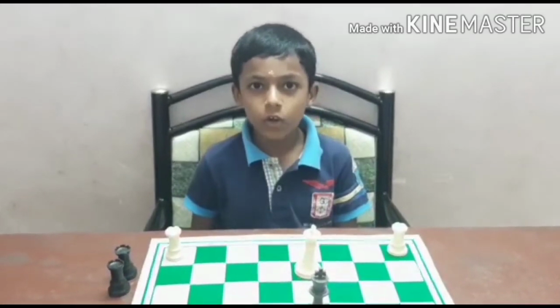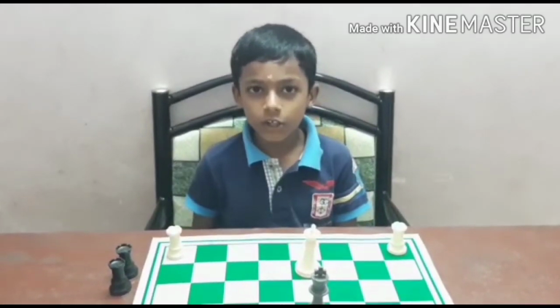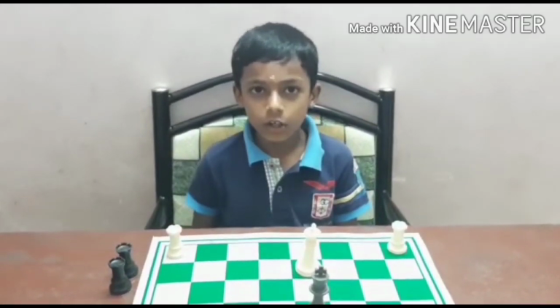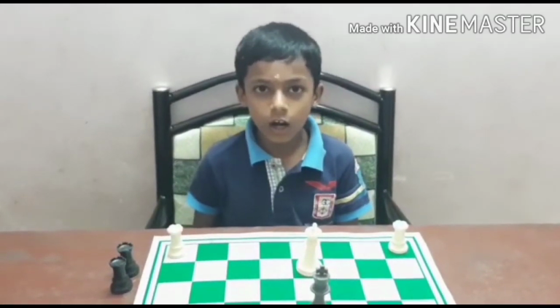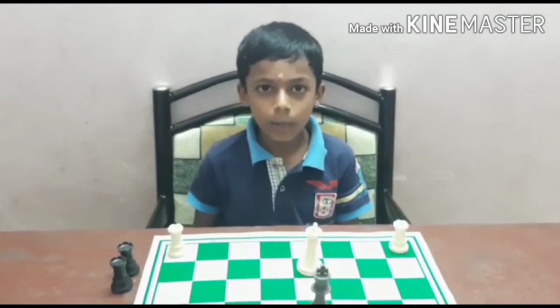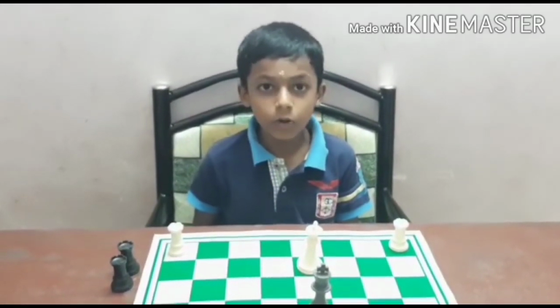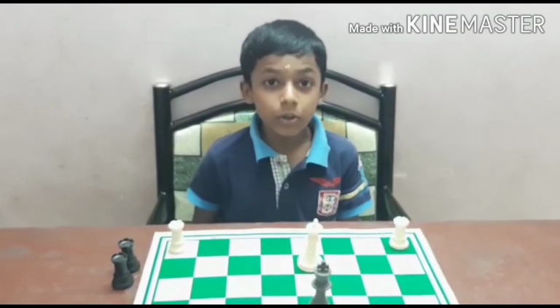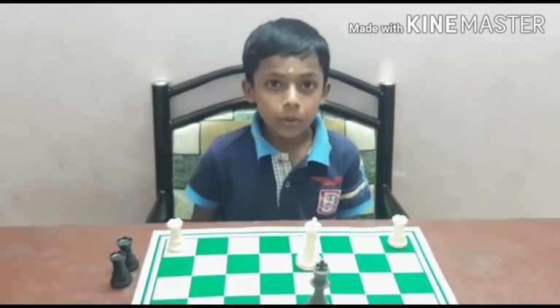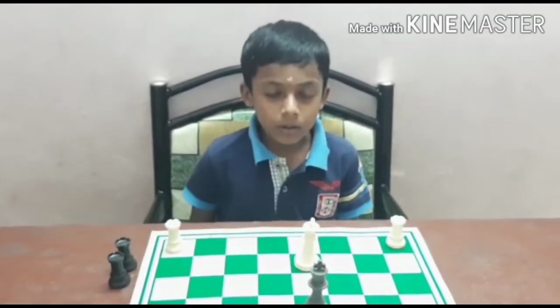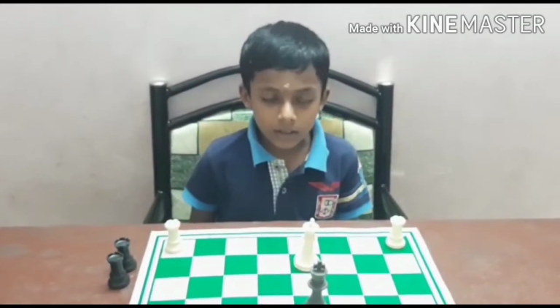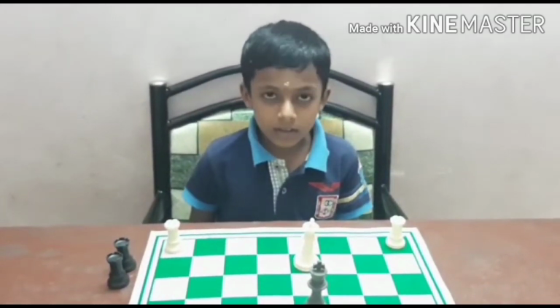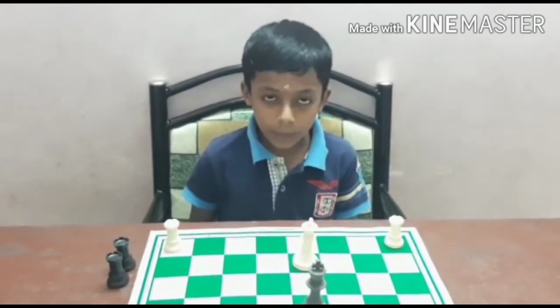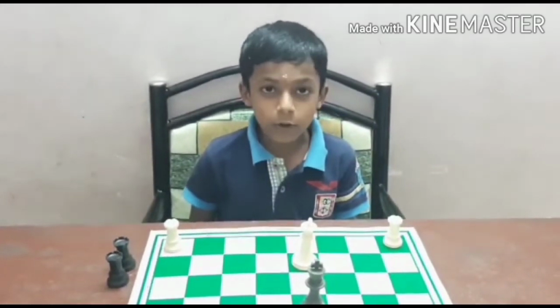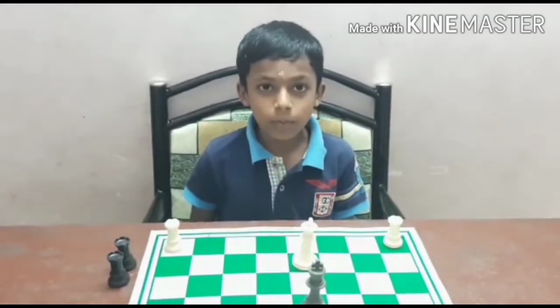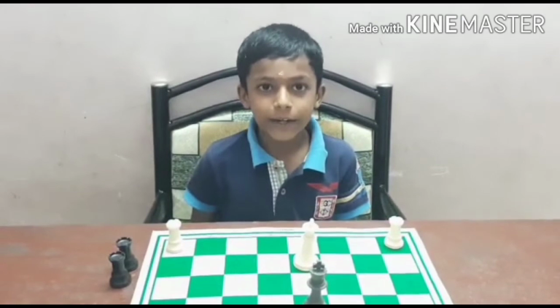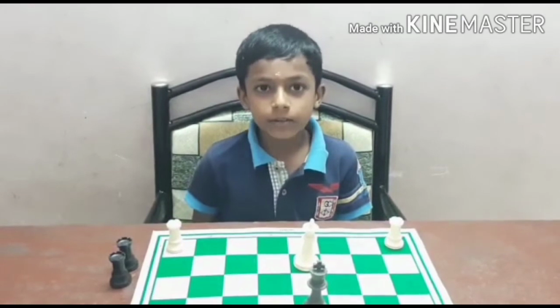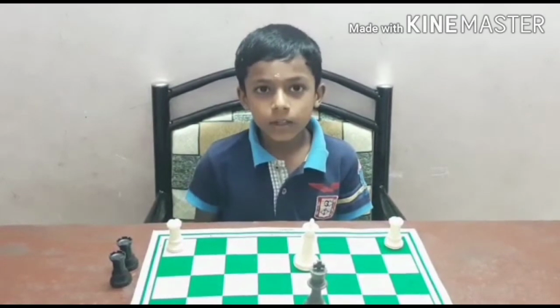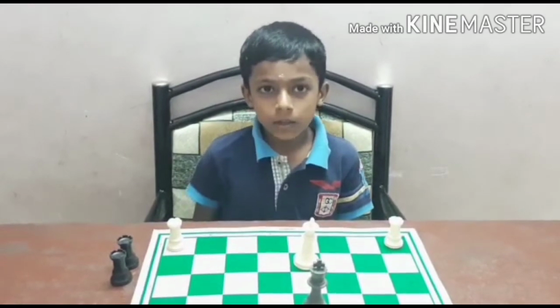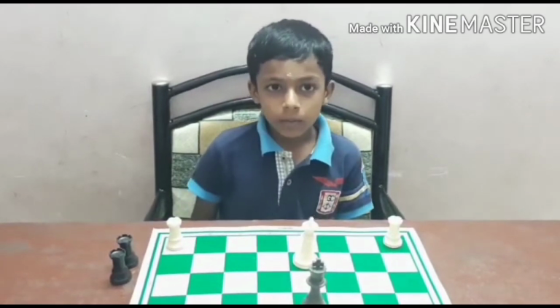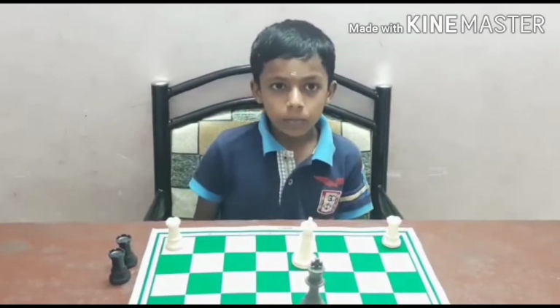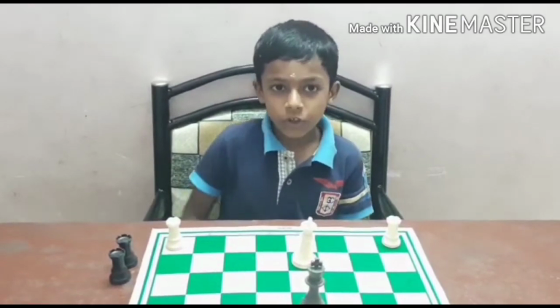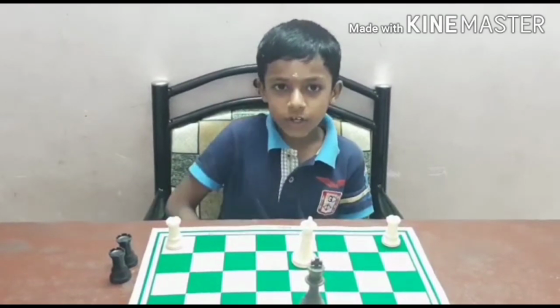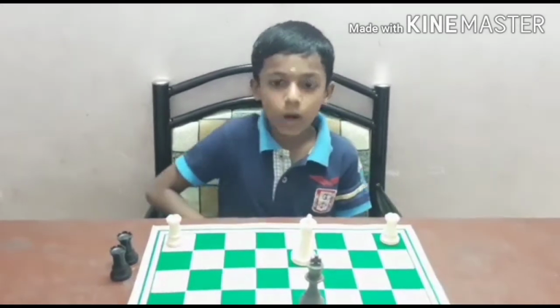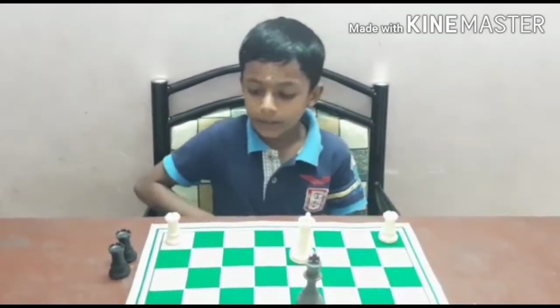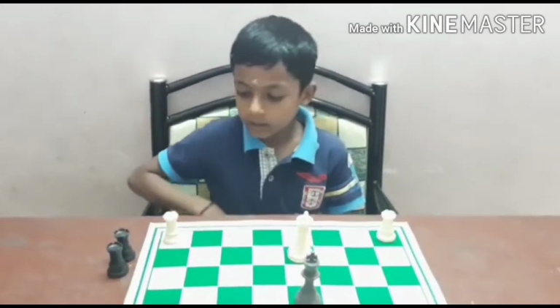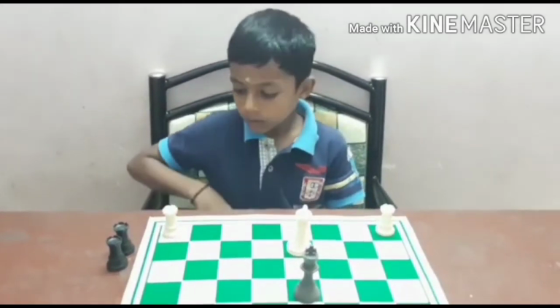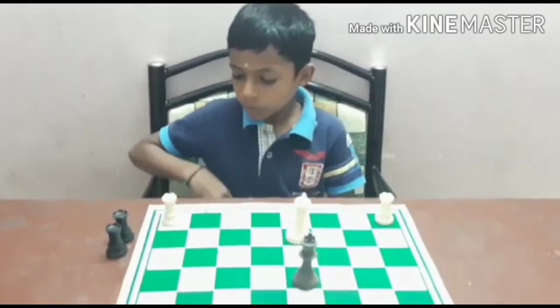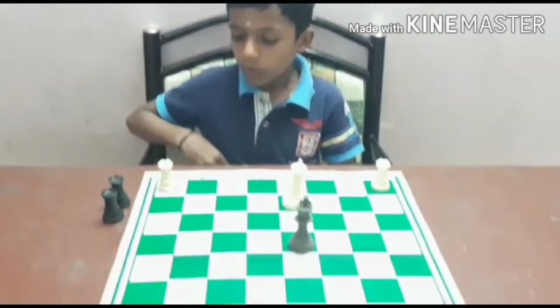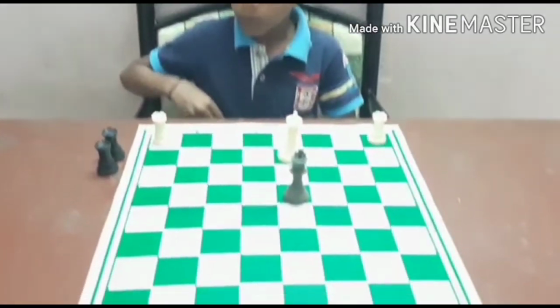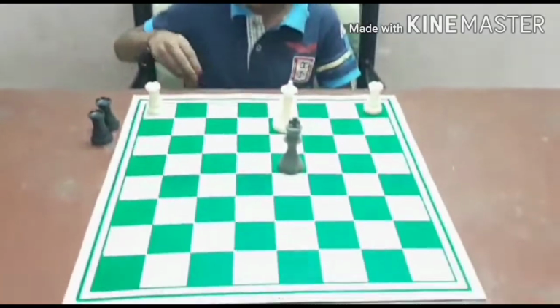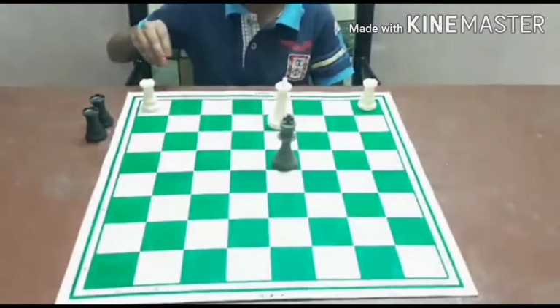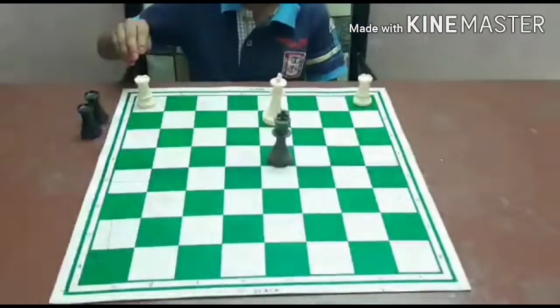Double rook mate. Position 1 — White to play.